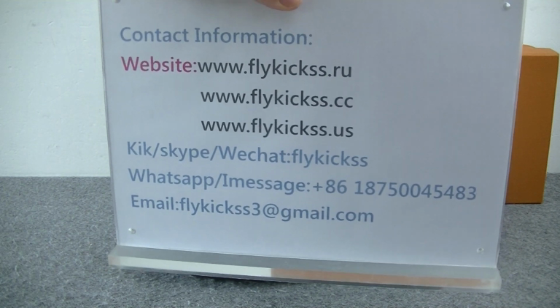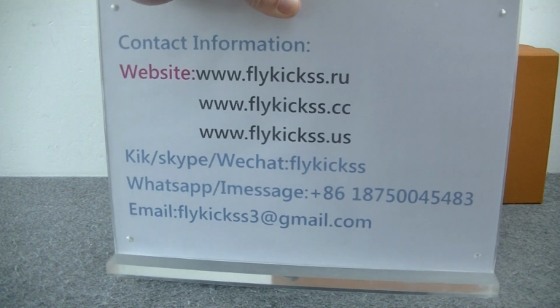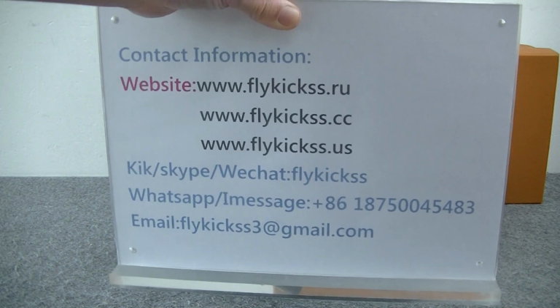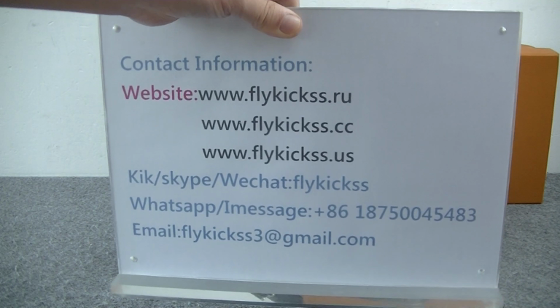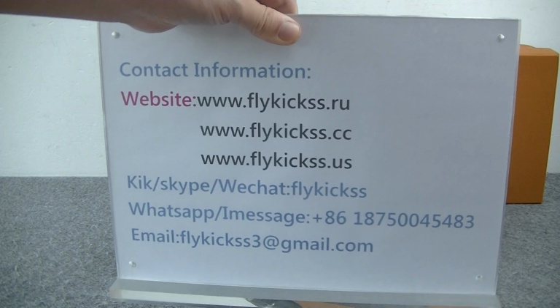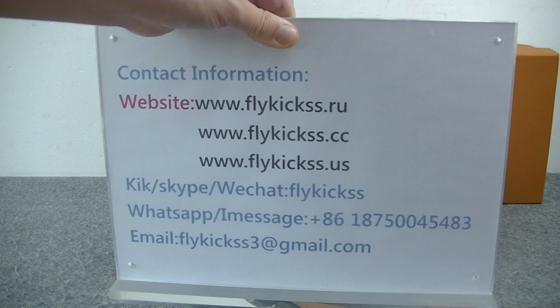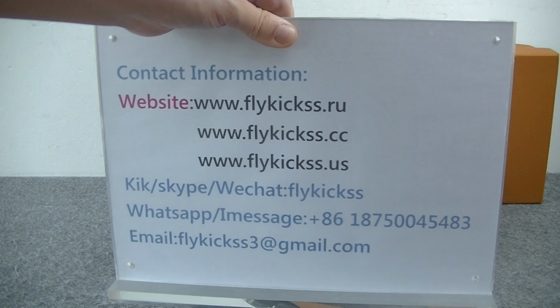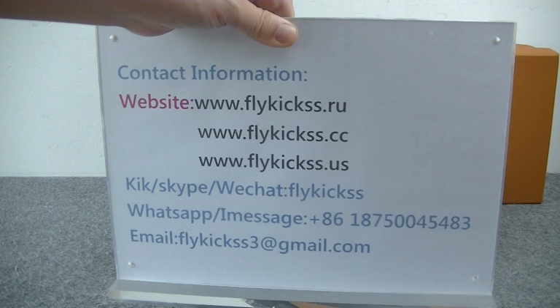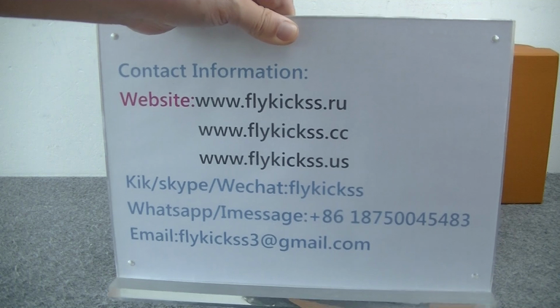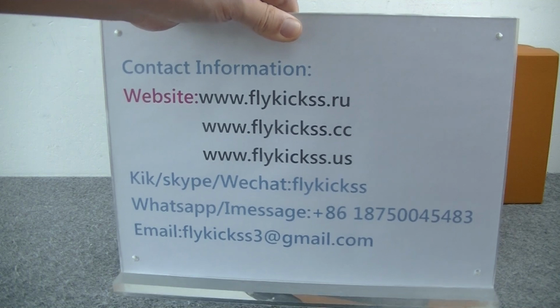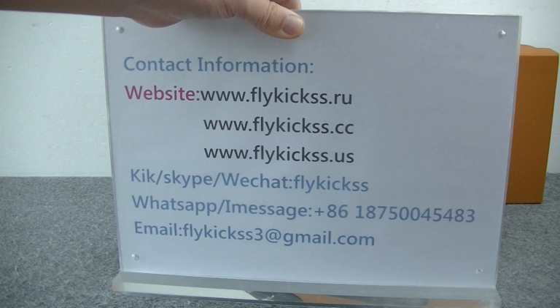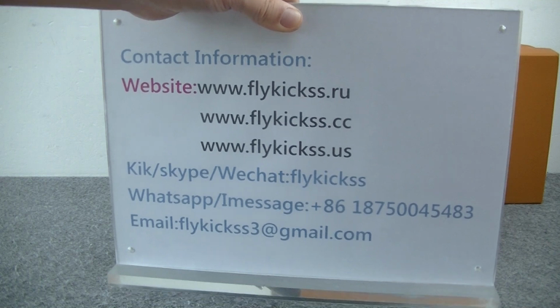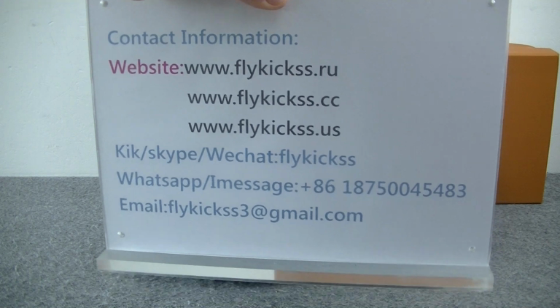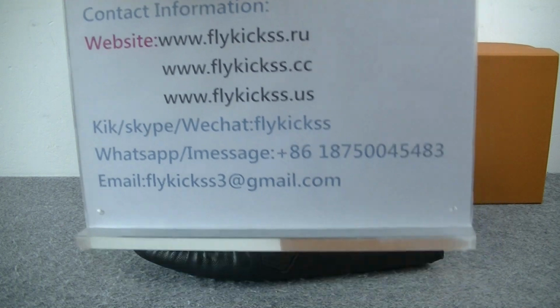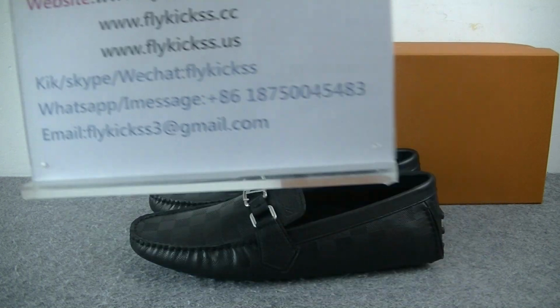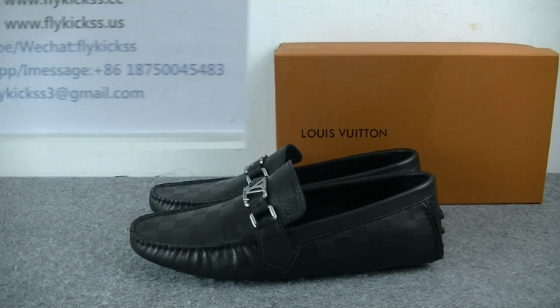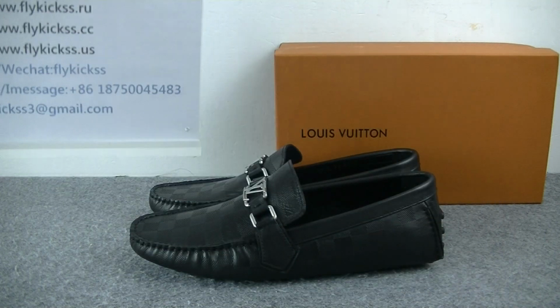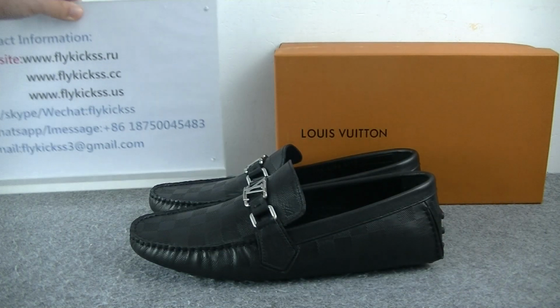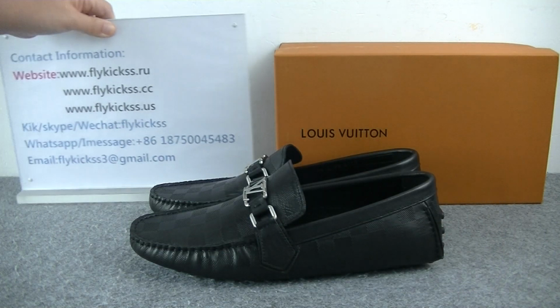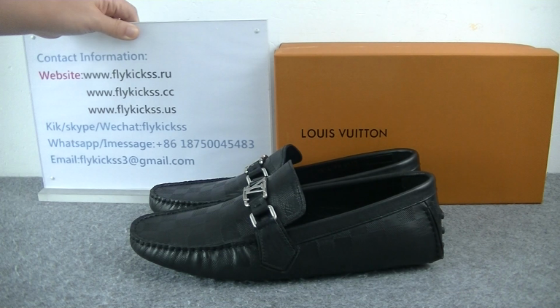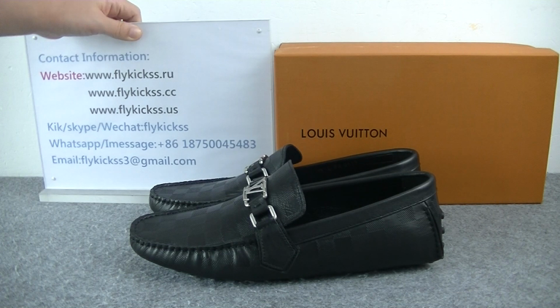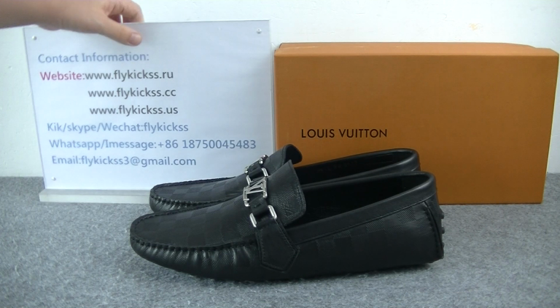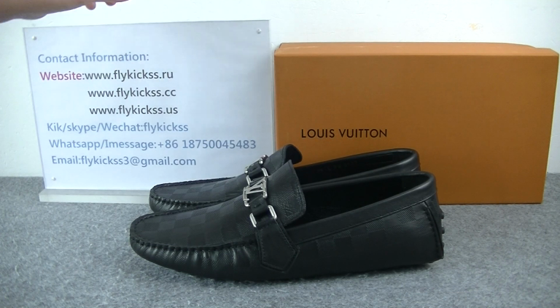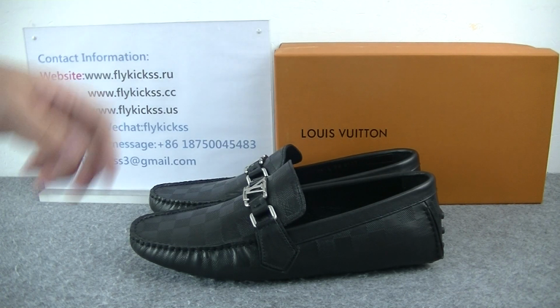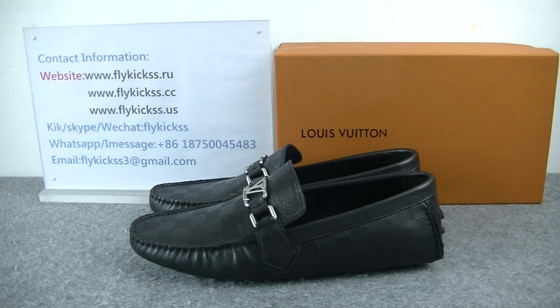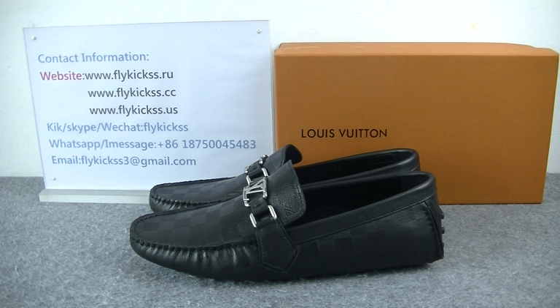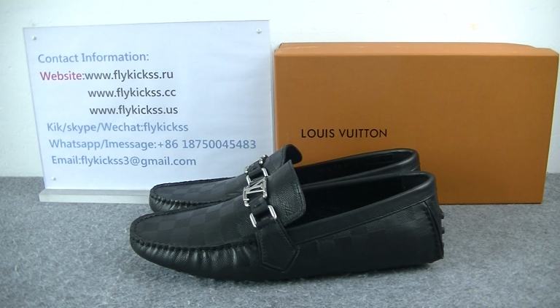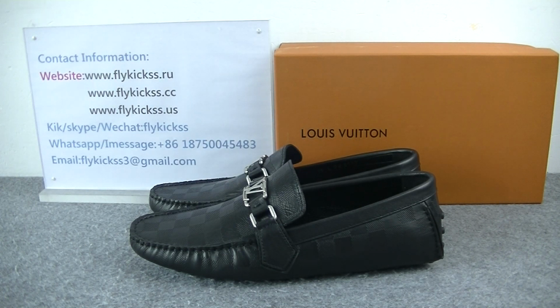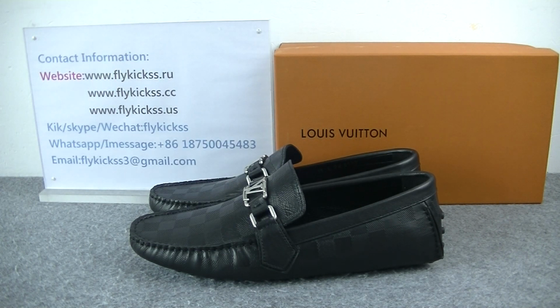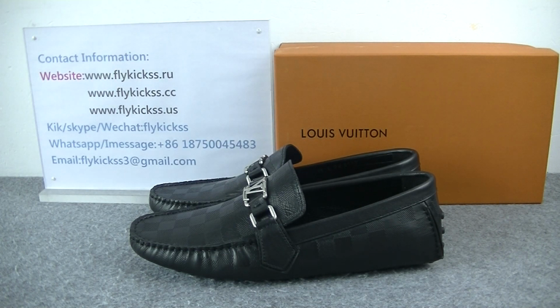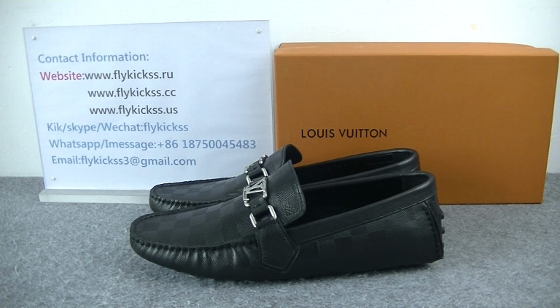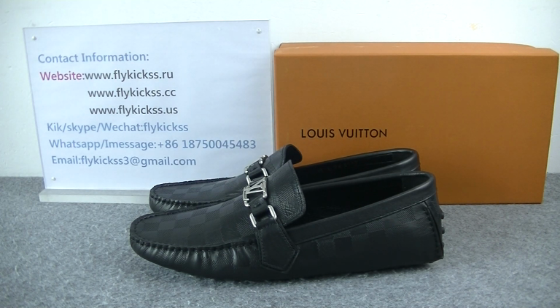Here is my contact information. Thanks for tuning. Have a nice day. Bye.